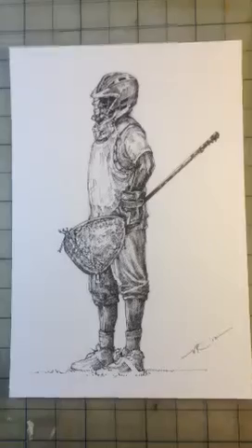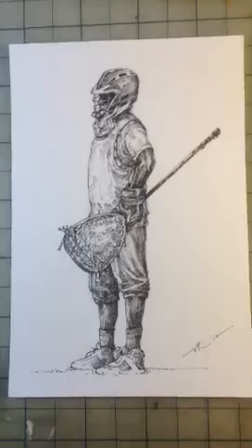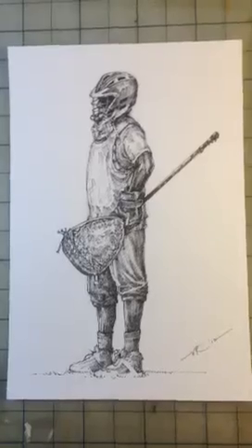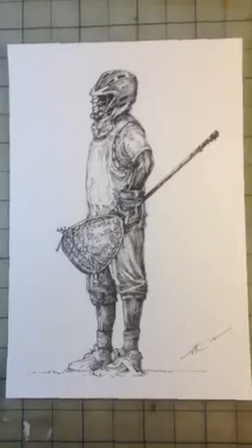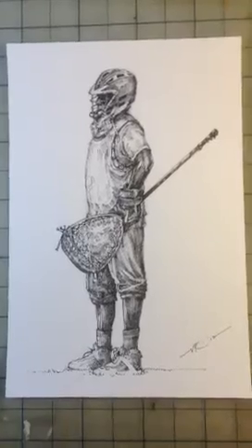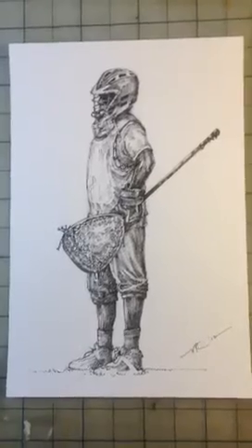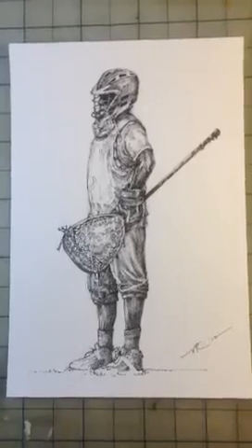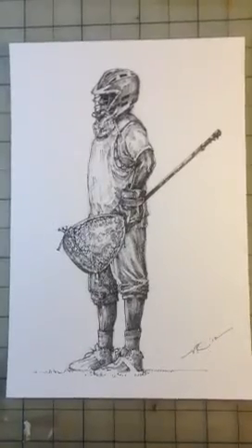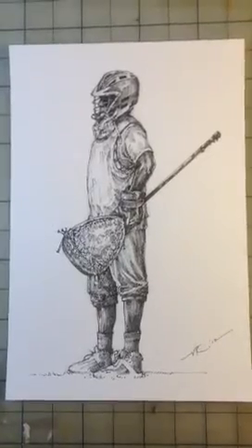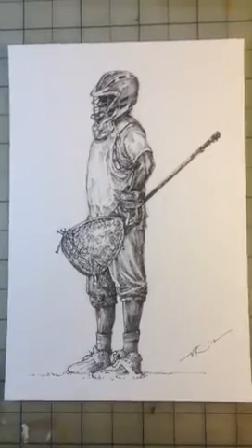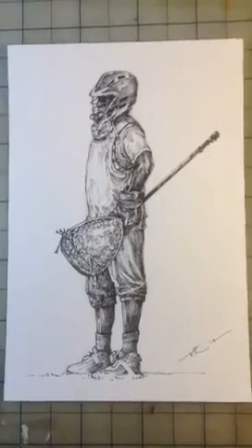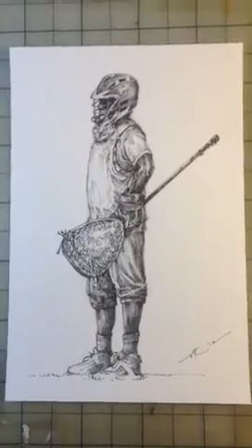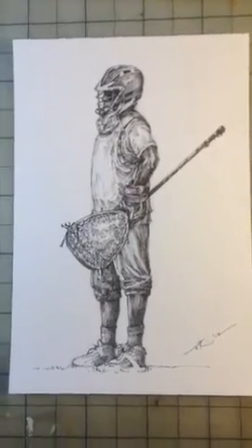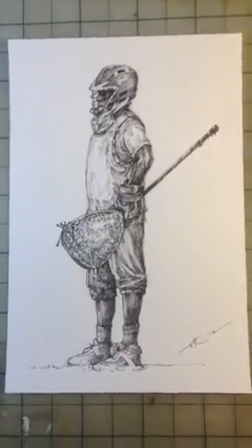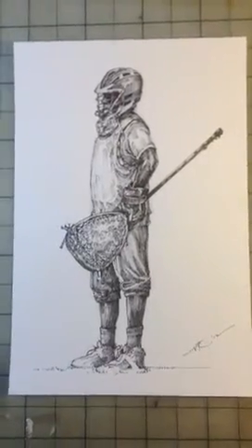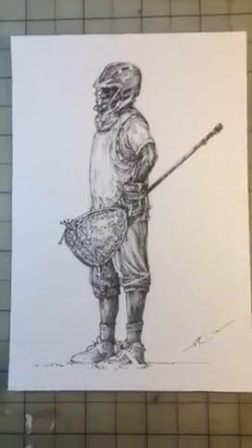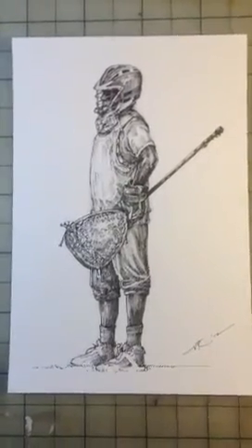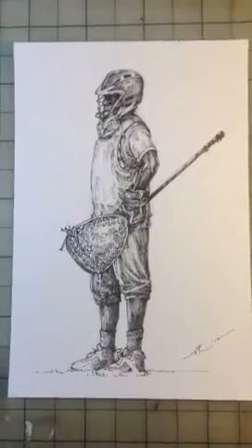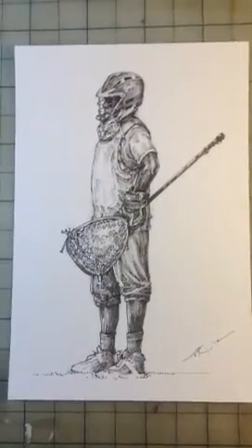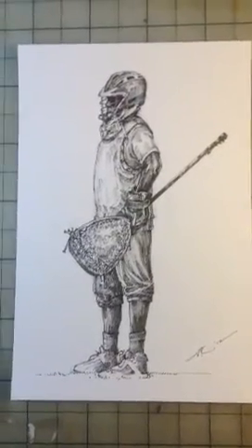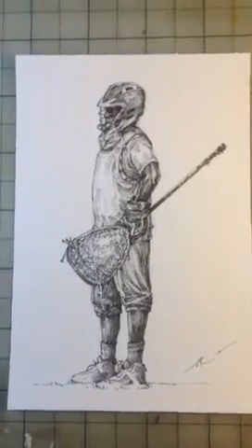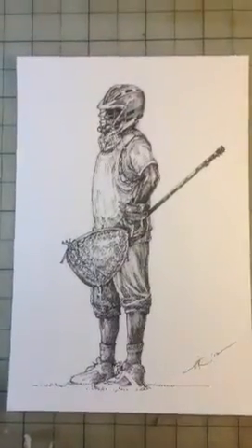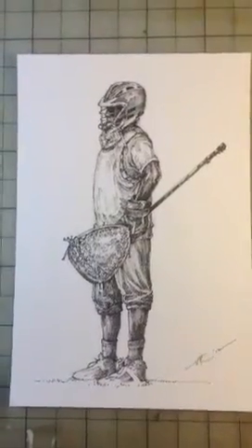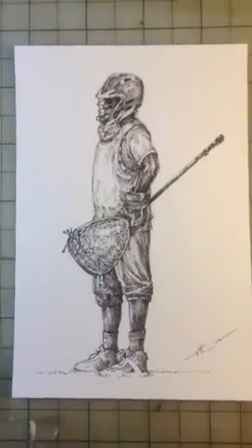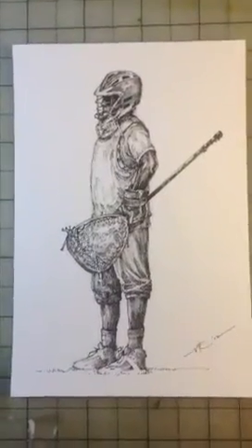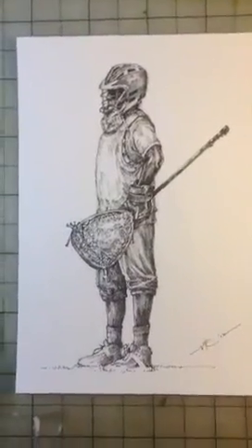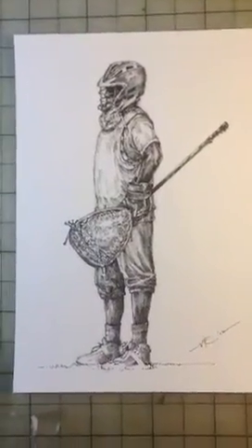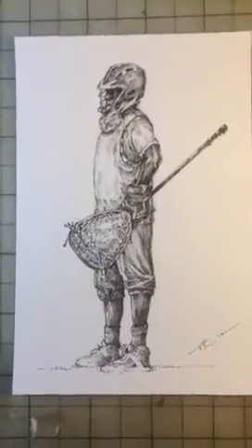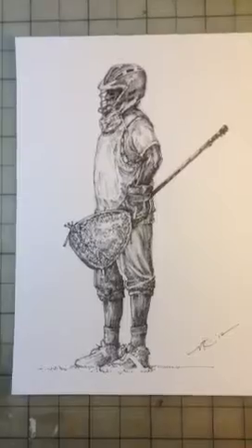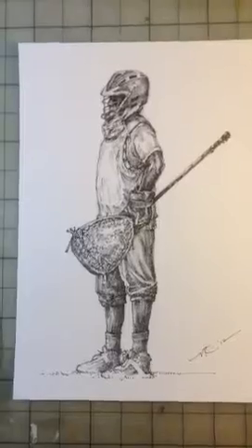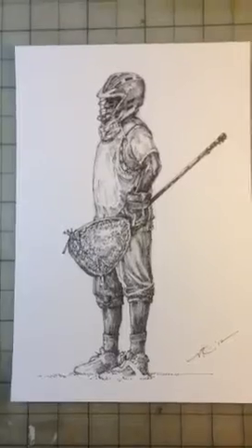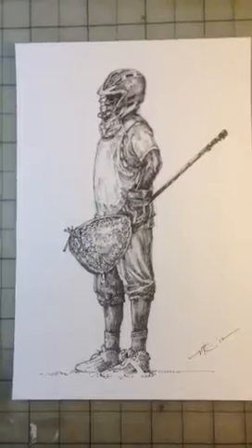Hello, Vinny Ocasio here with The Art of Lax, showcasing my newest piece, titled Guardian 3.